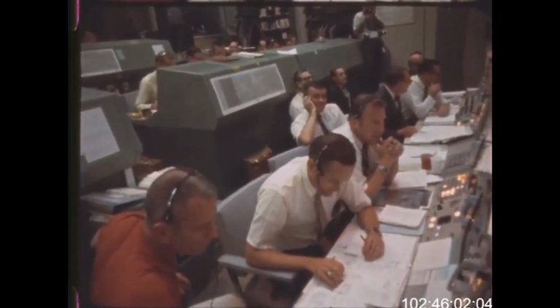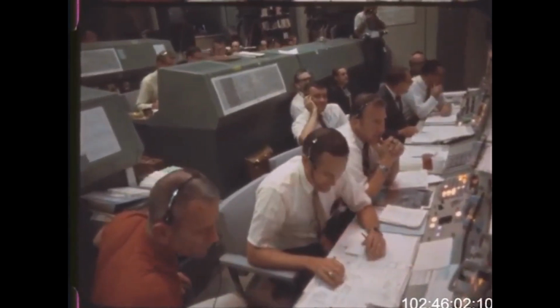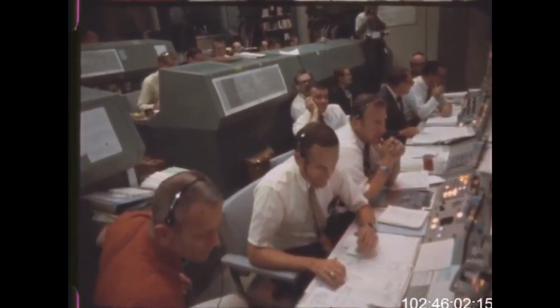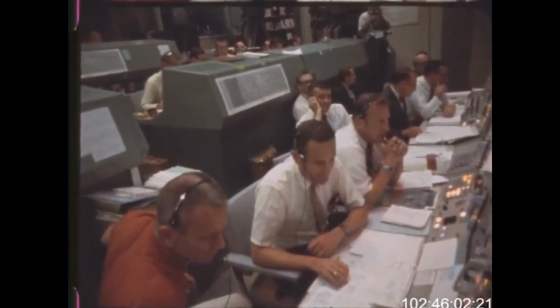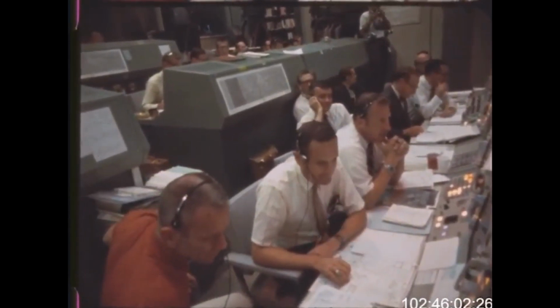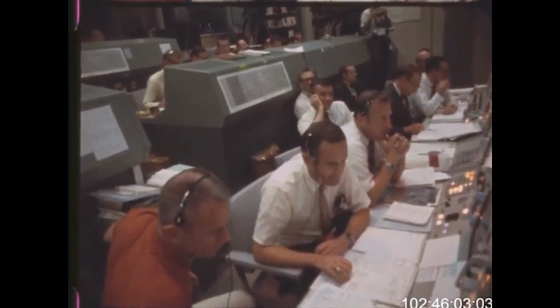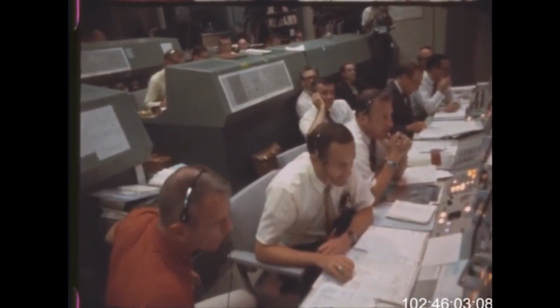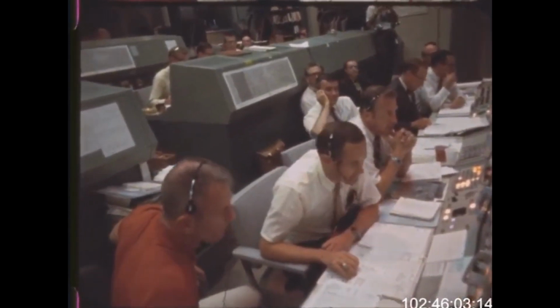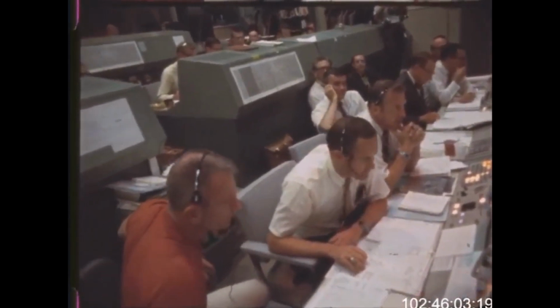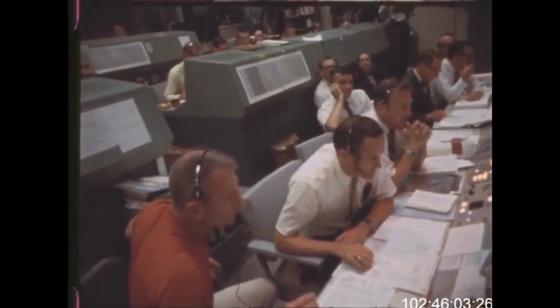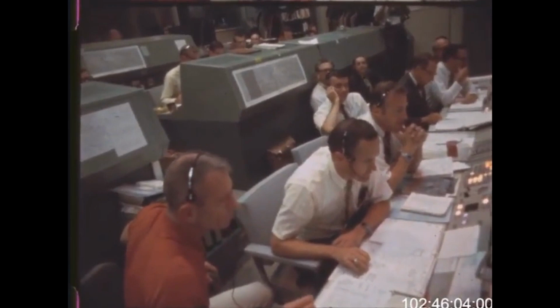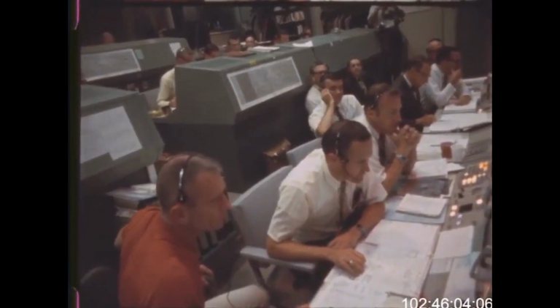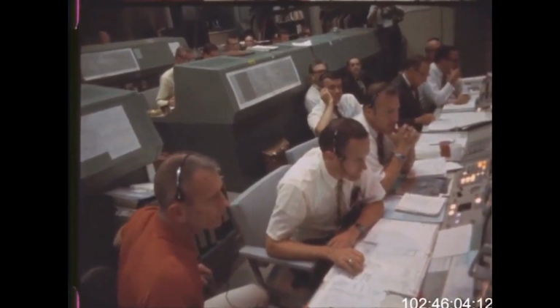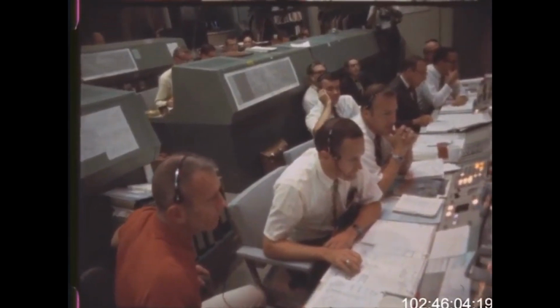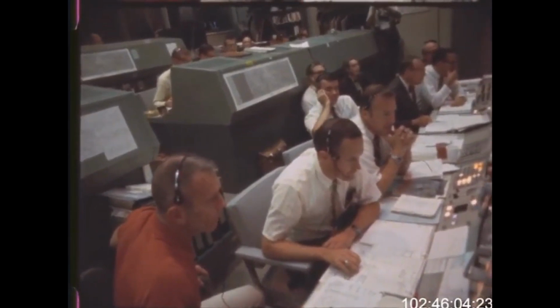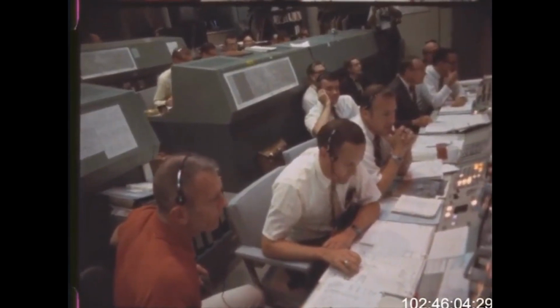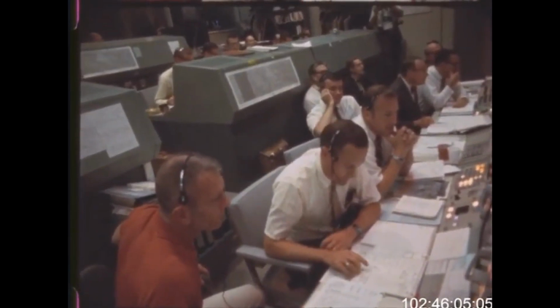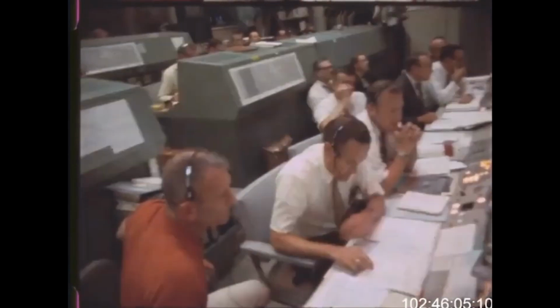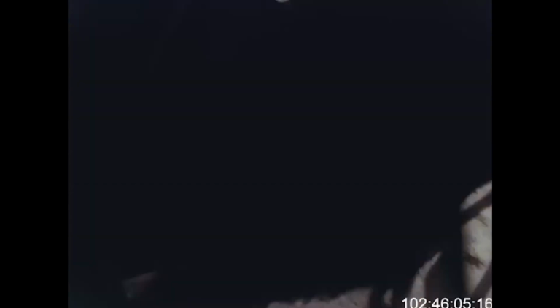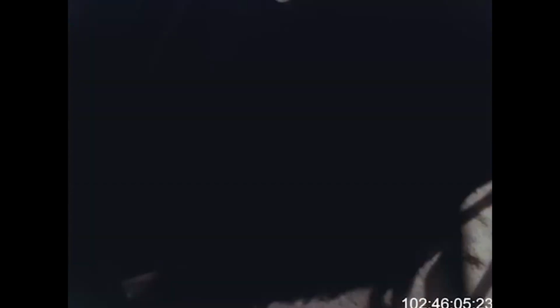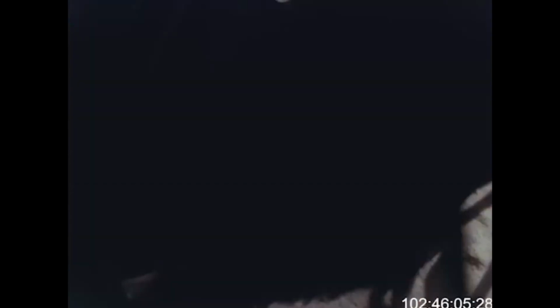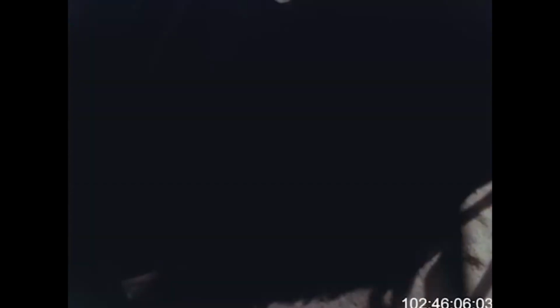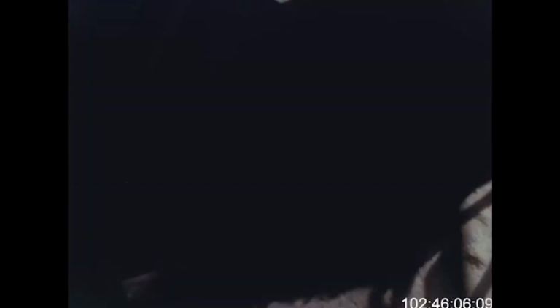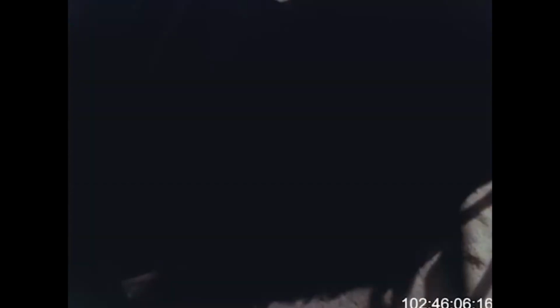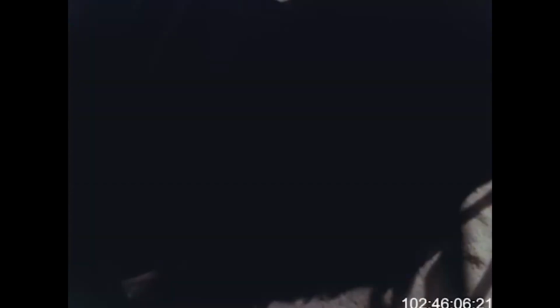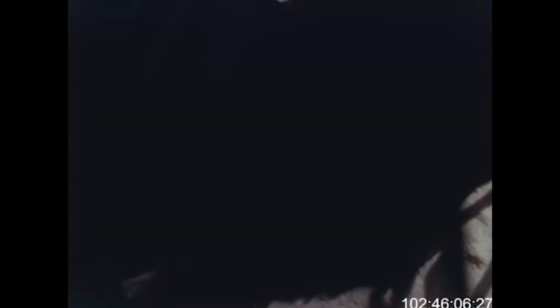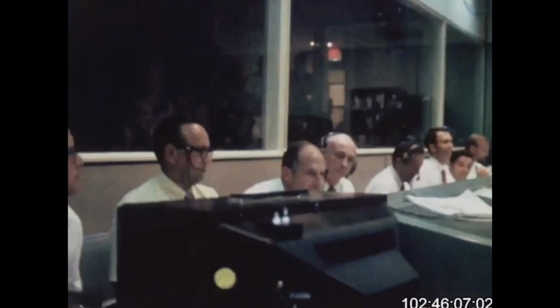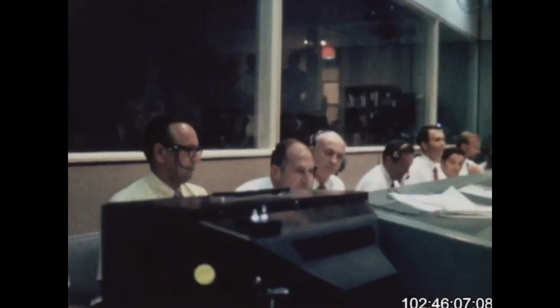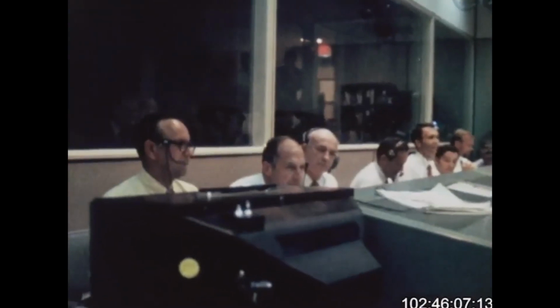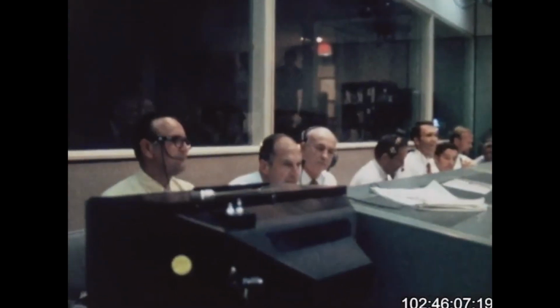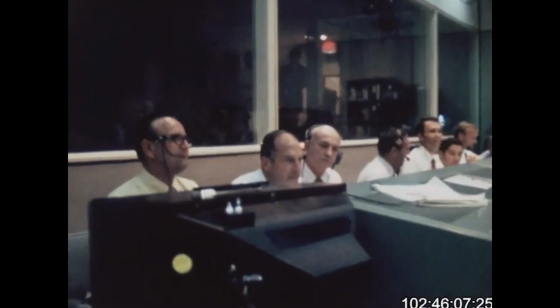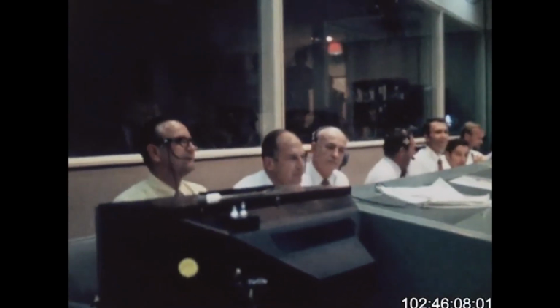Houston — Tranquility Base here. The Eagle has landed.